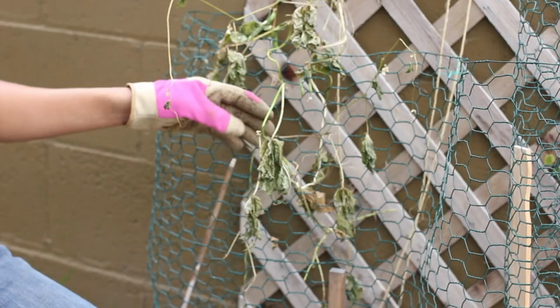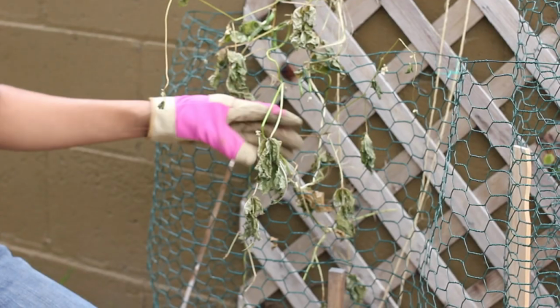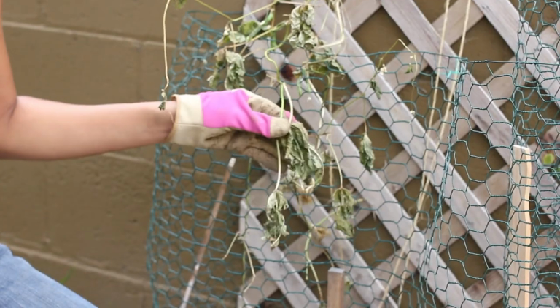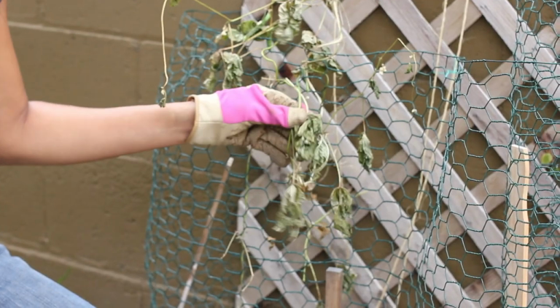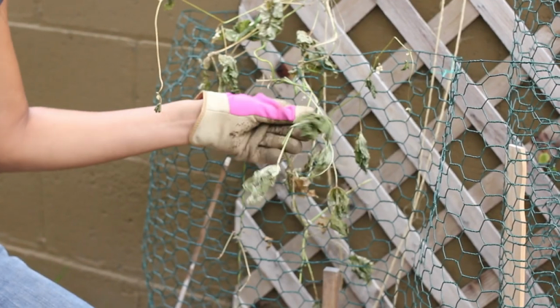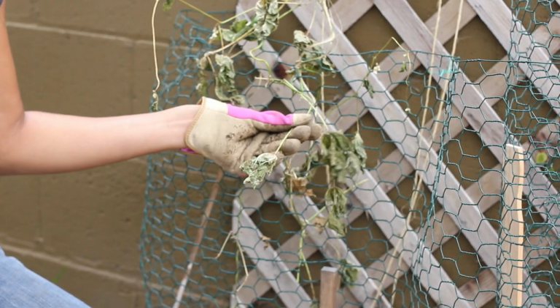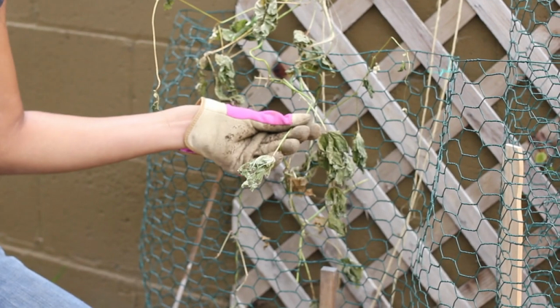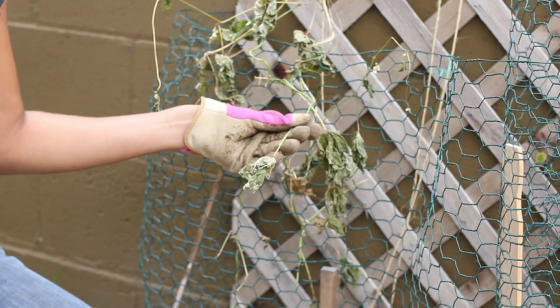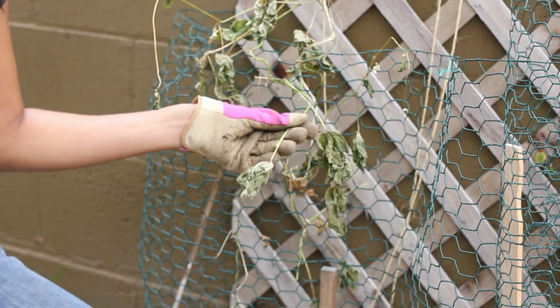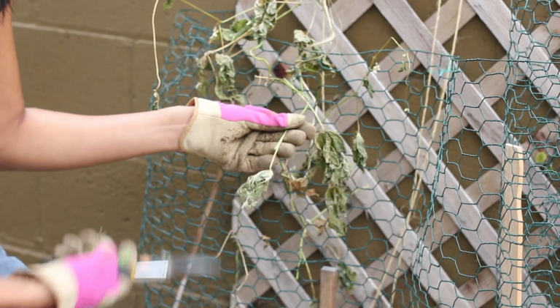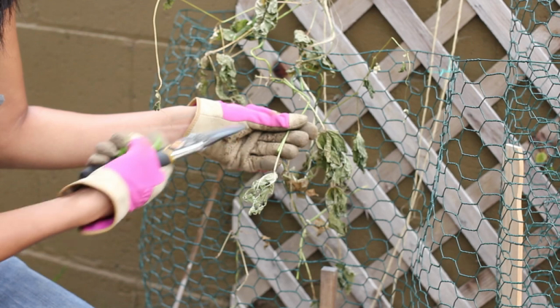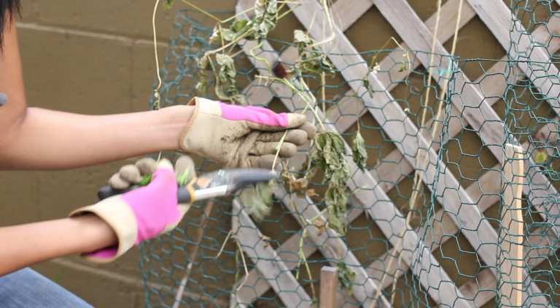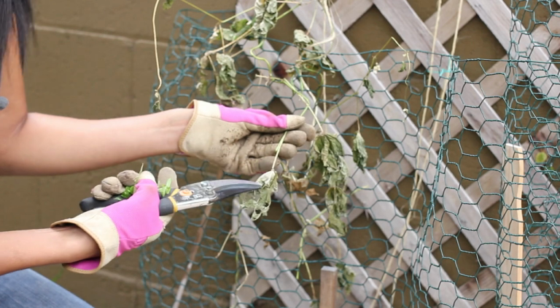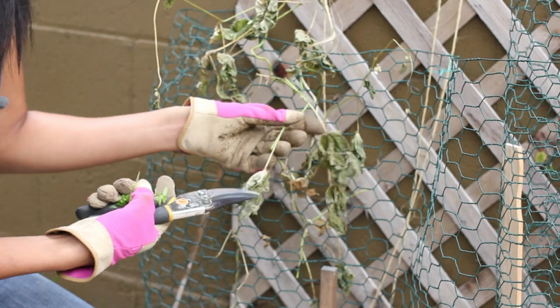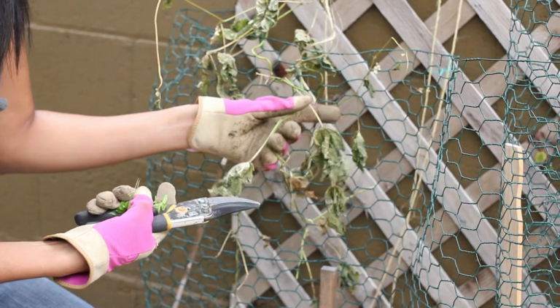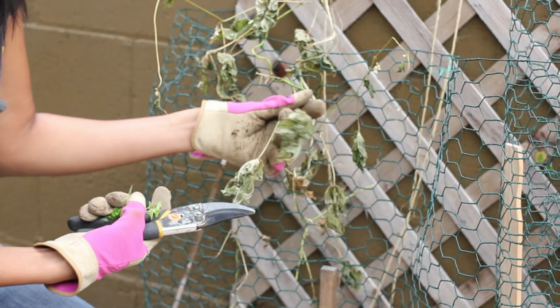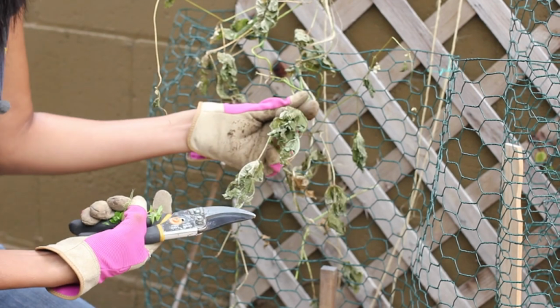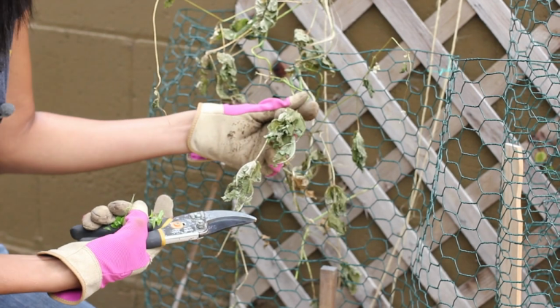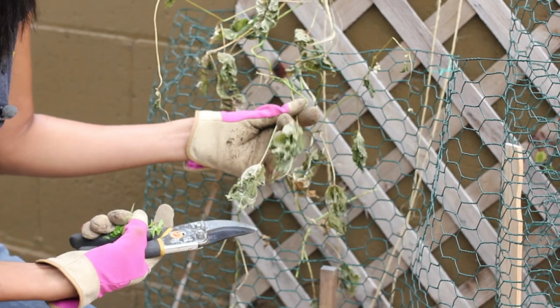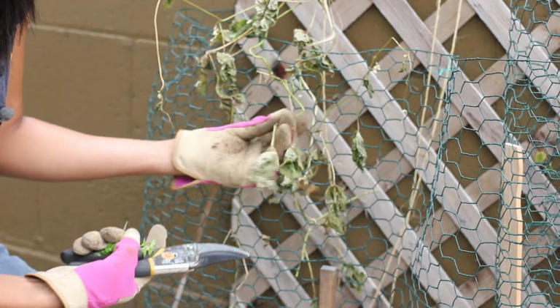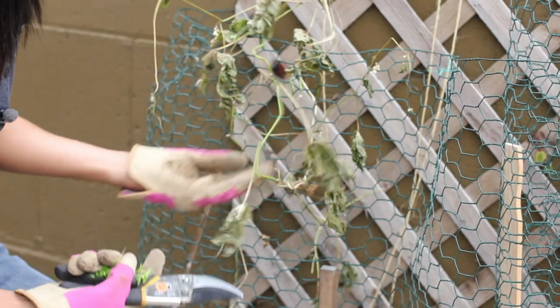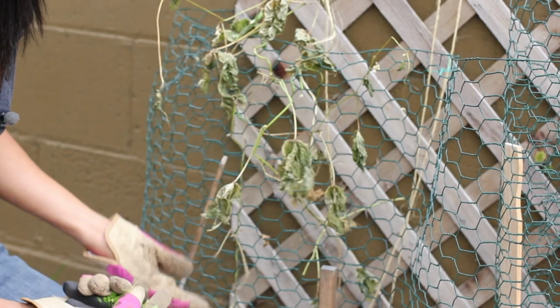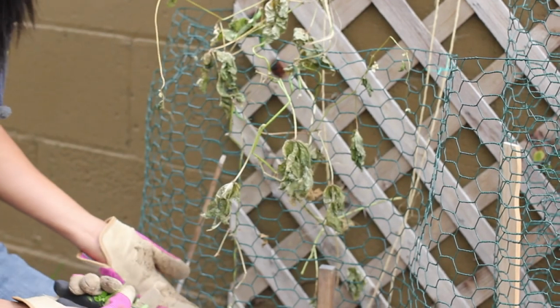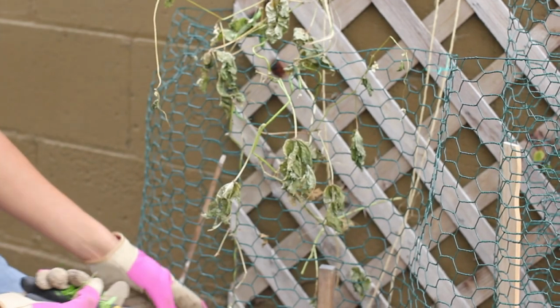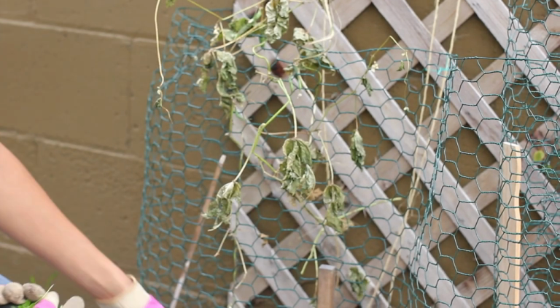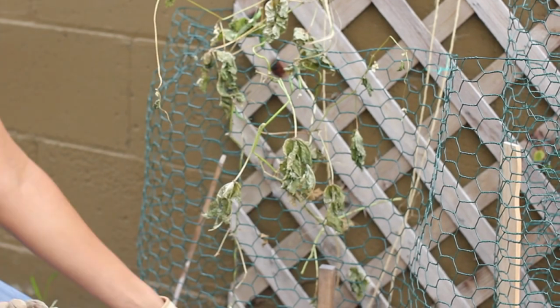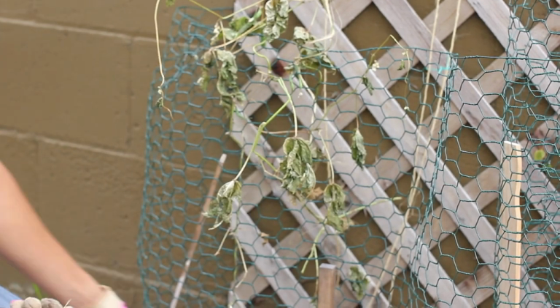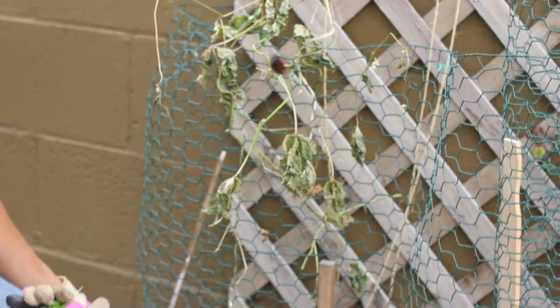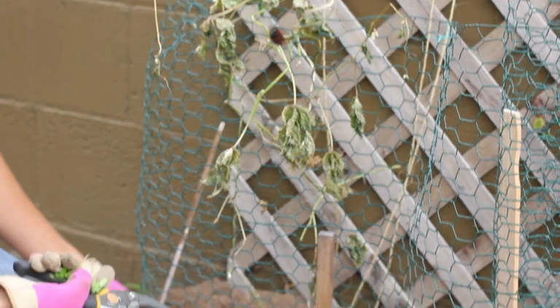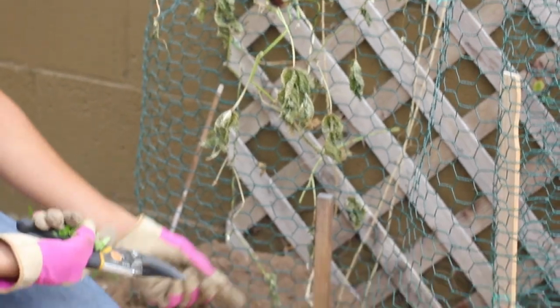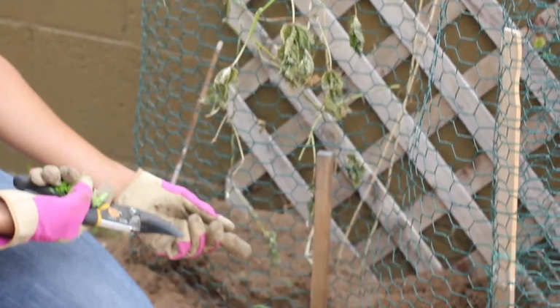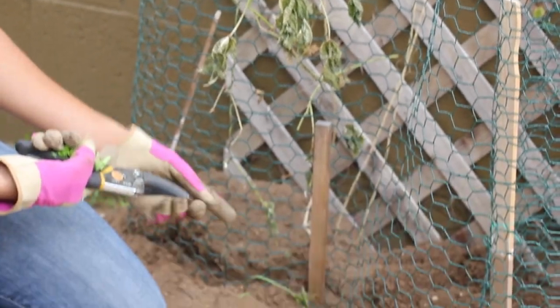Here he's got a hold of a green bean vine, as you can see — completely uprooted it, so this one is done.